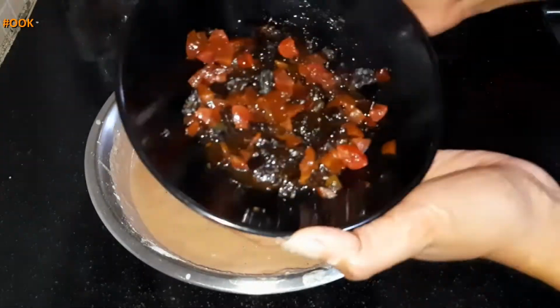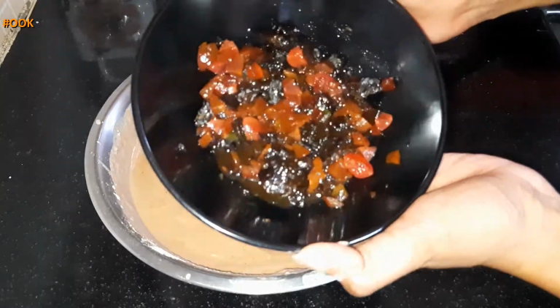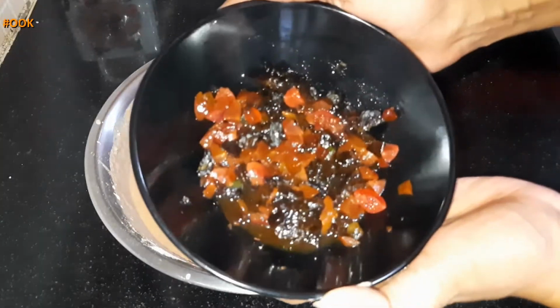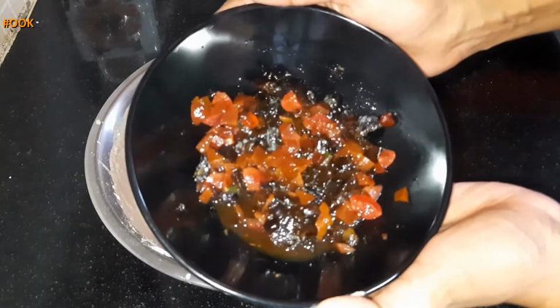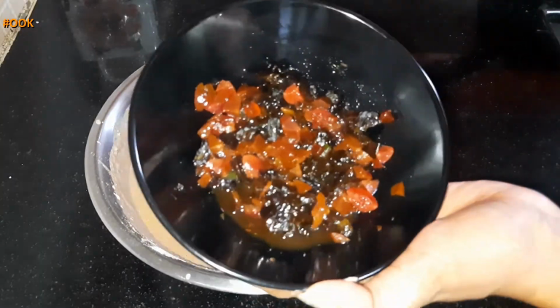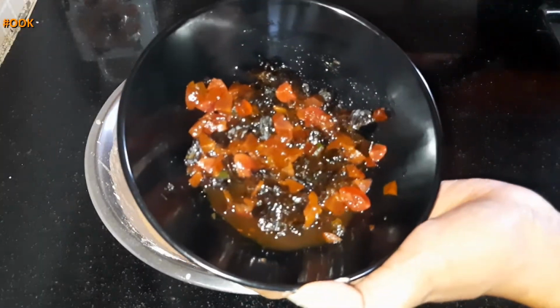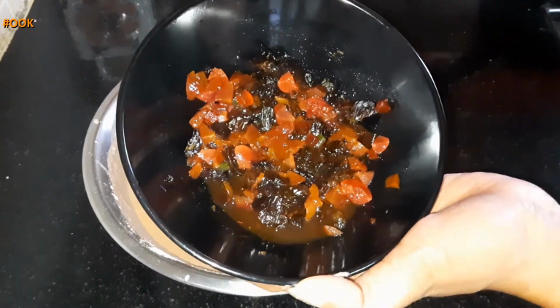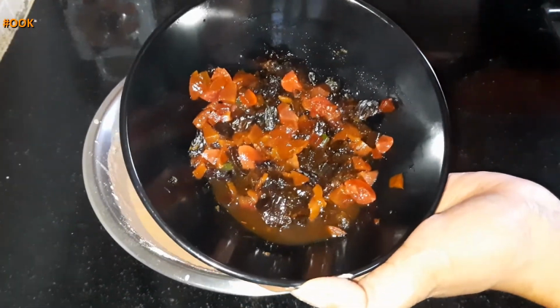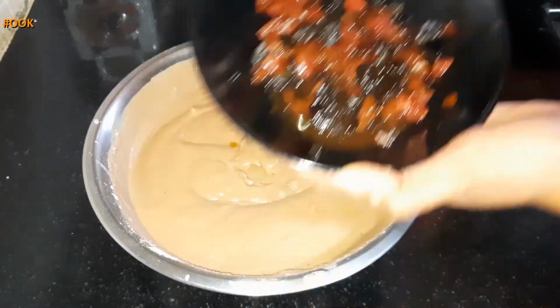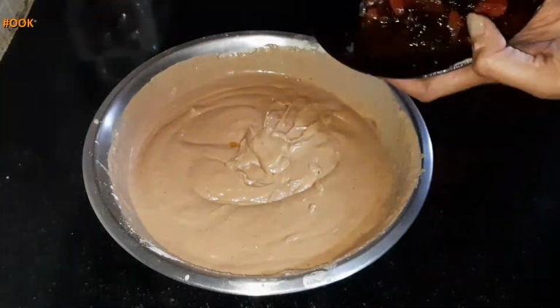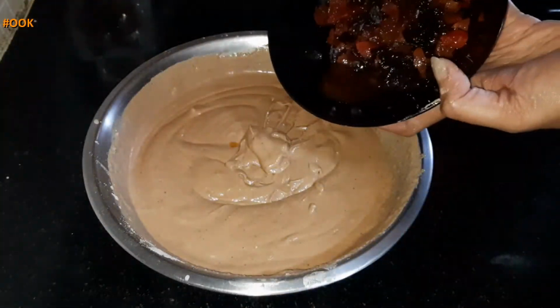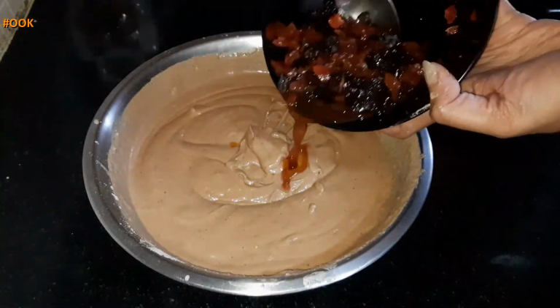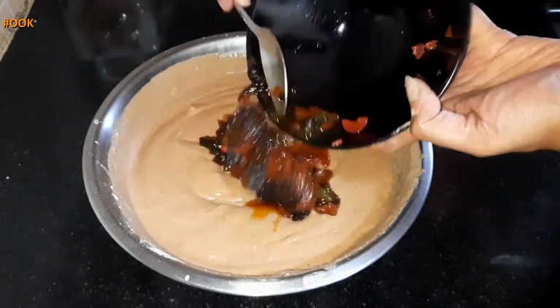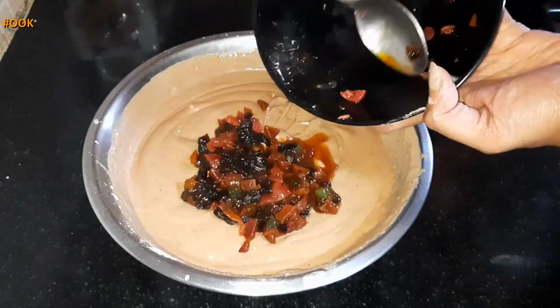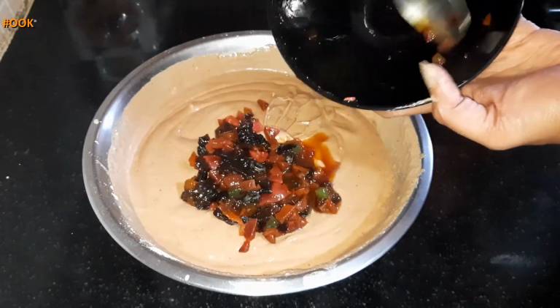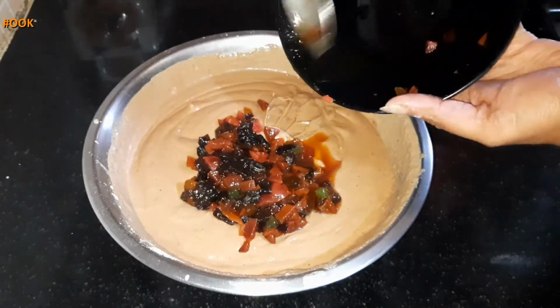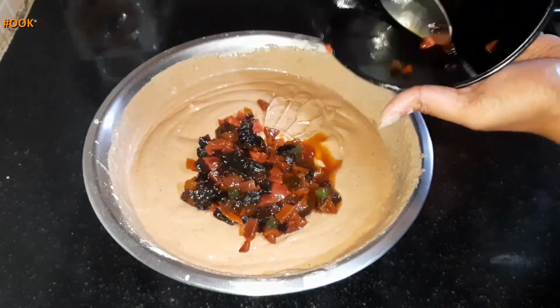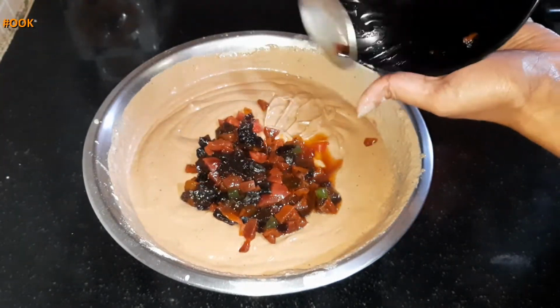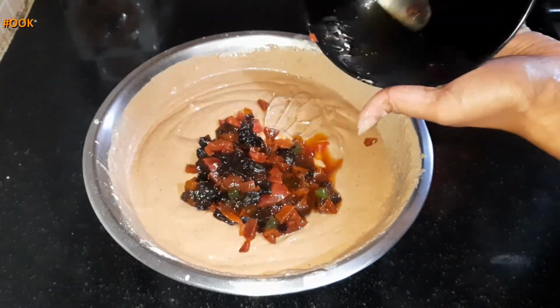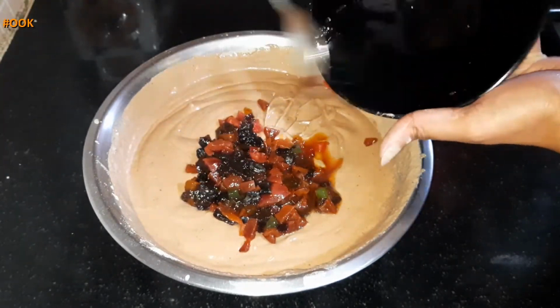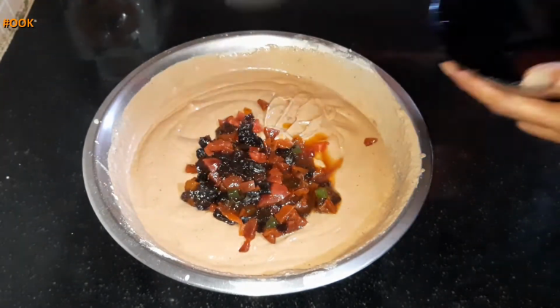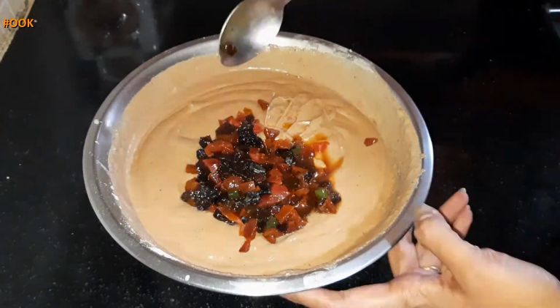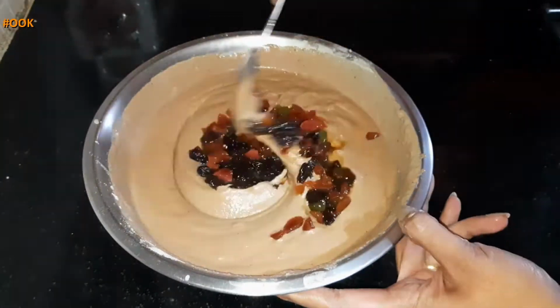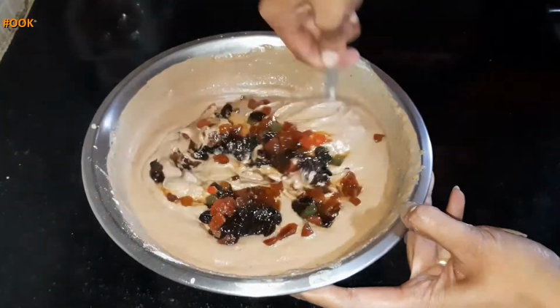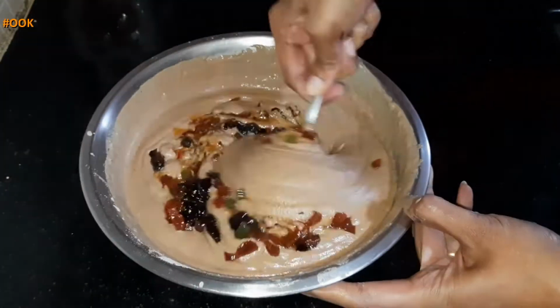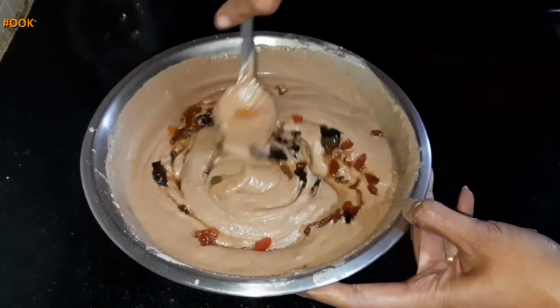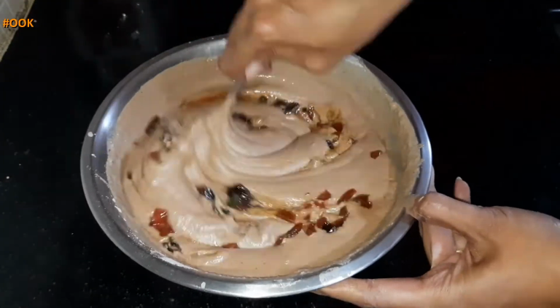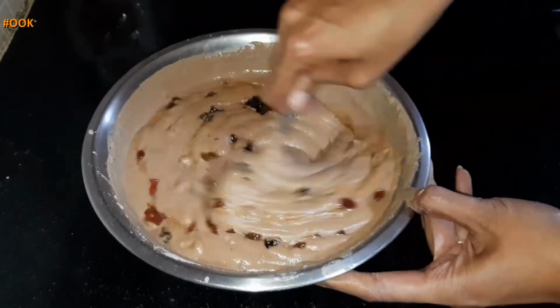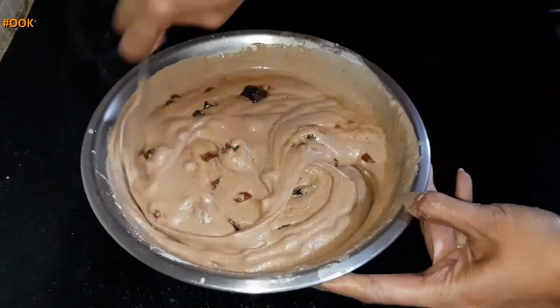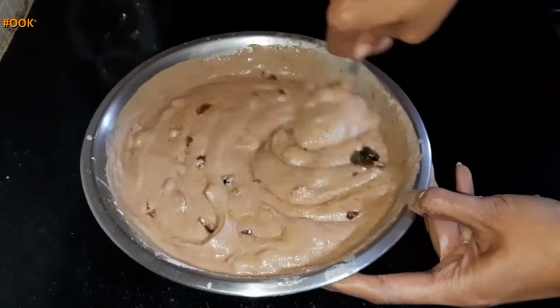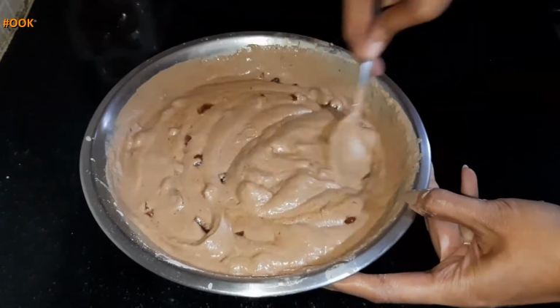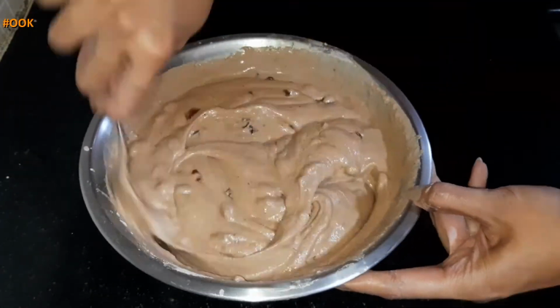Now add the dry fruit soaking in orange juice. Combine this with the cake batter and you have the batter ready.